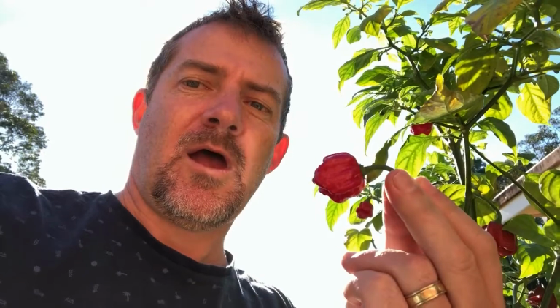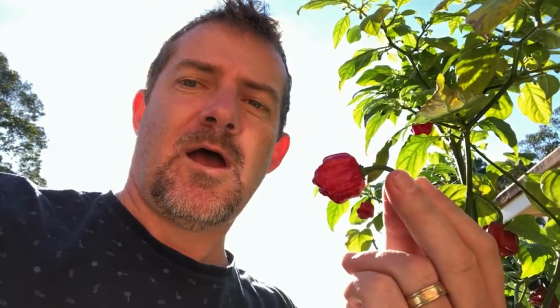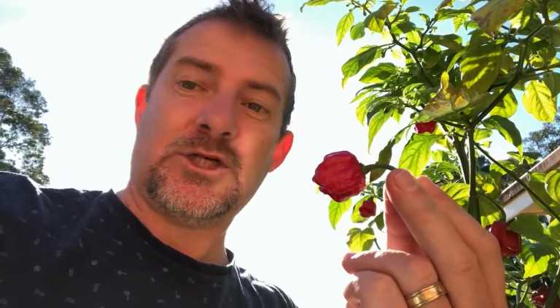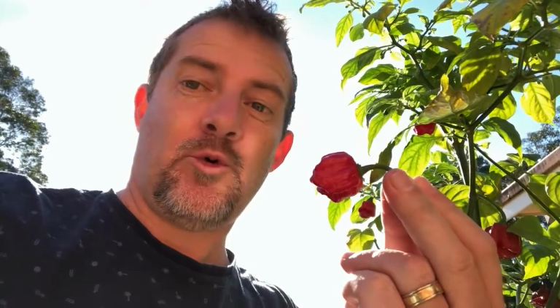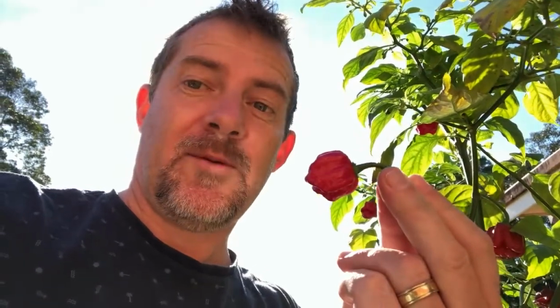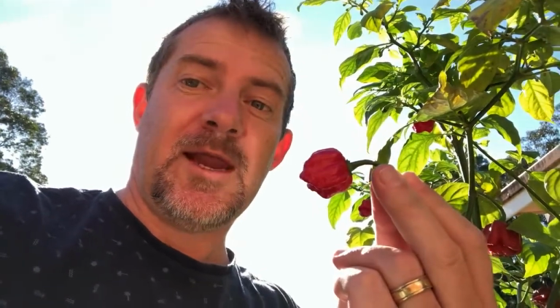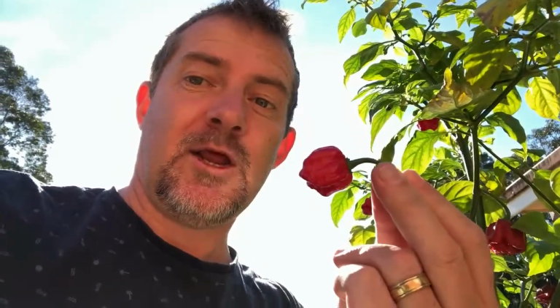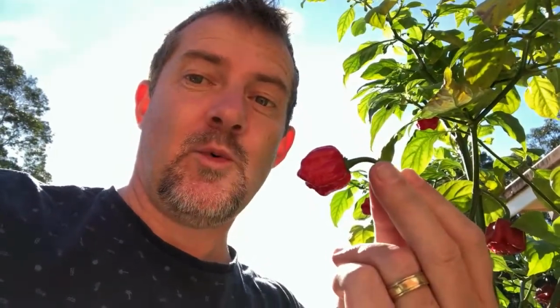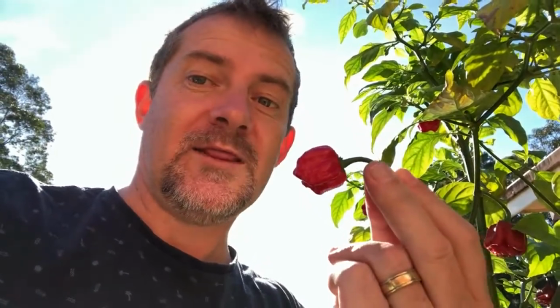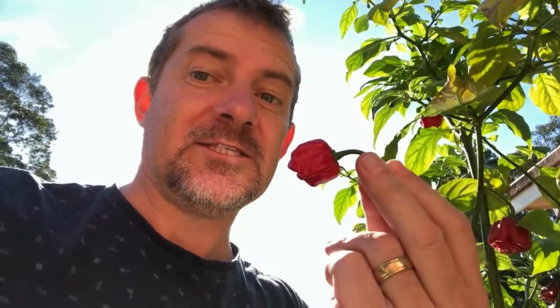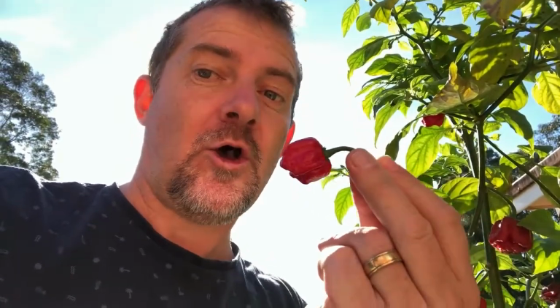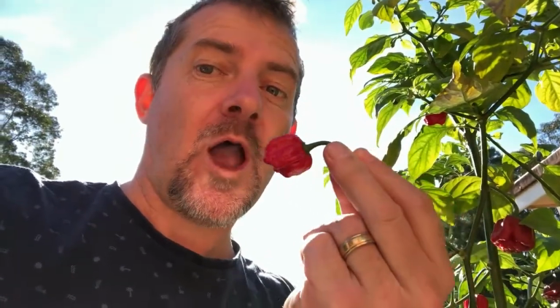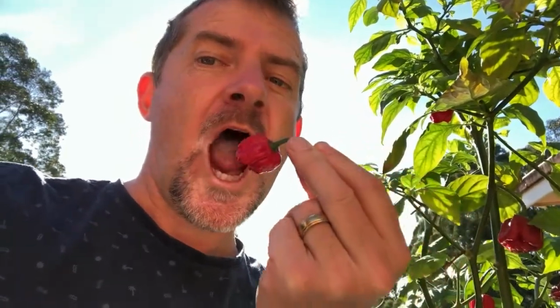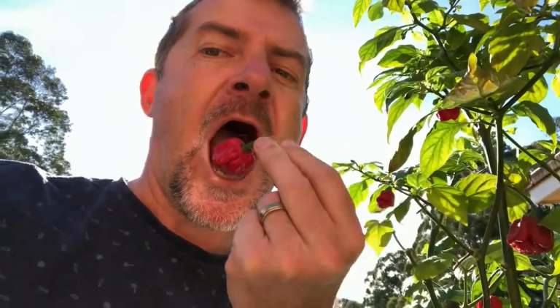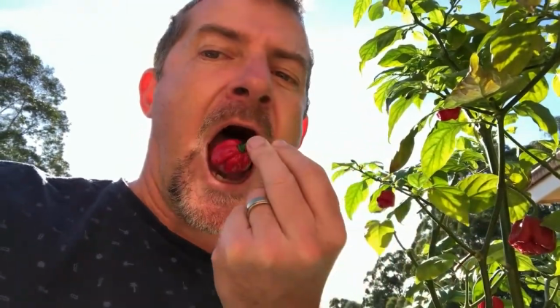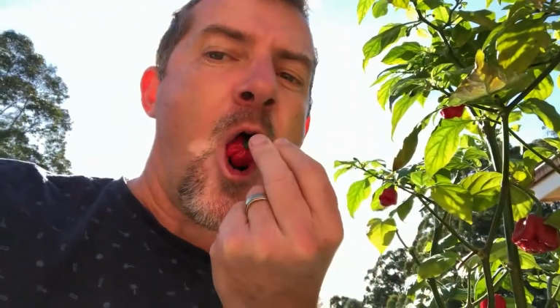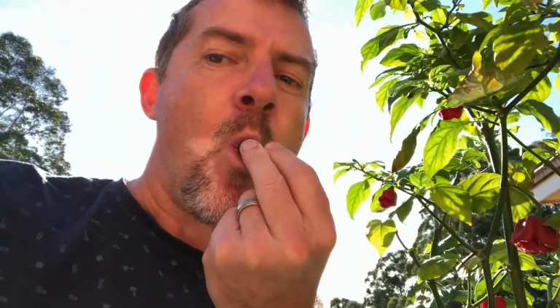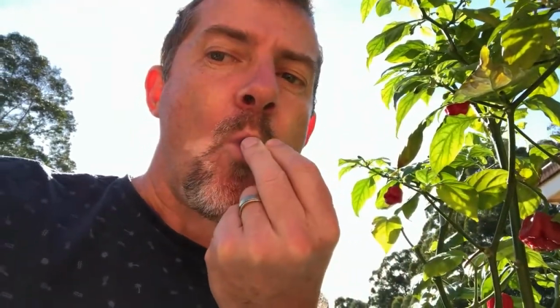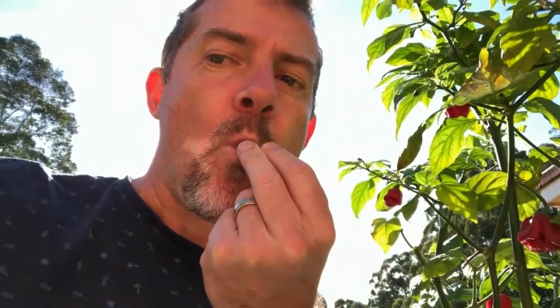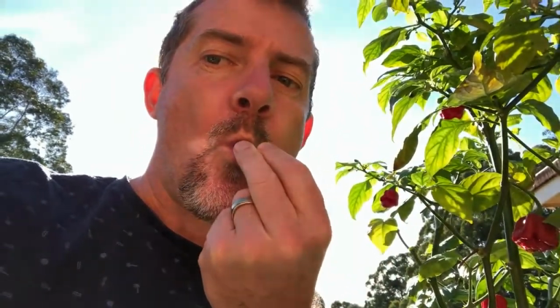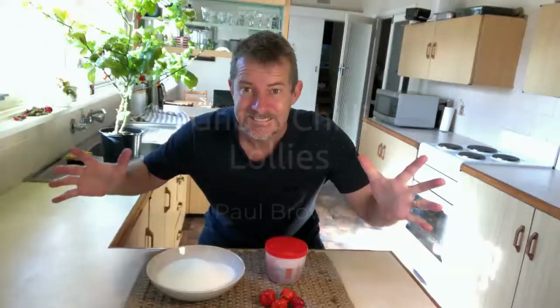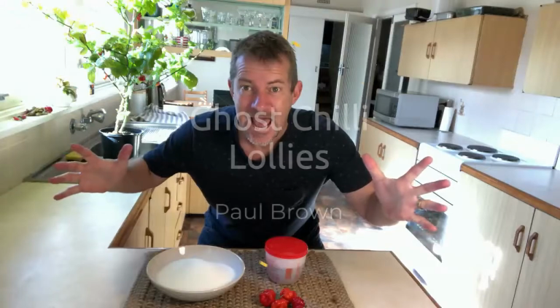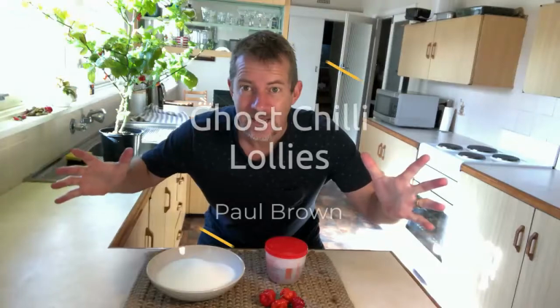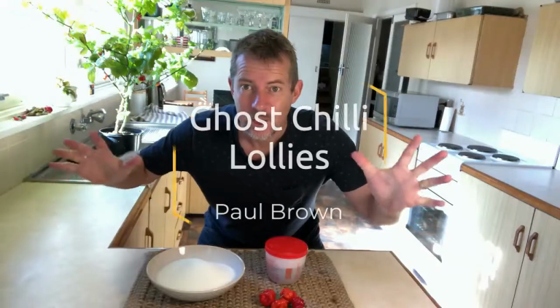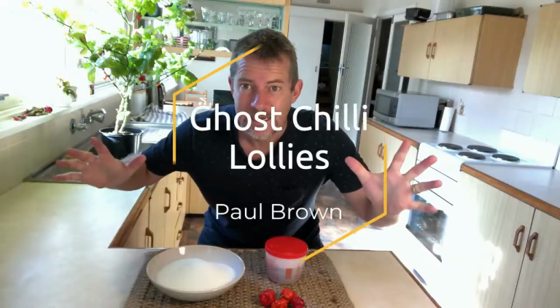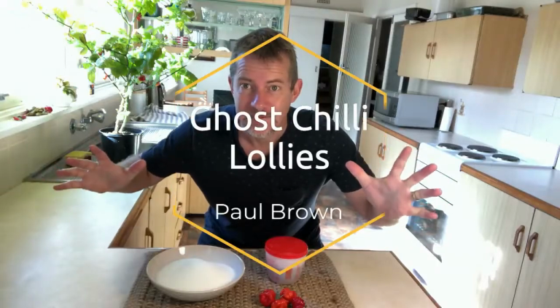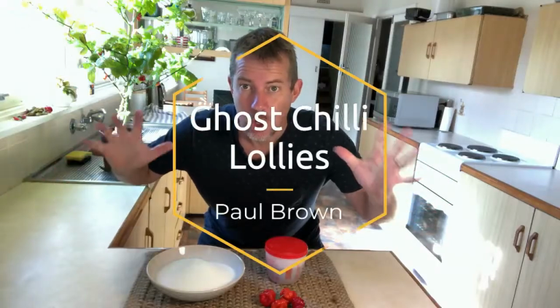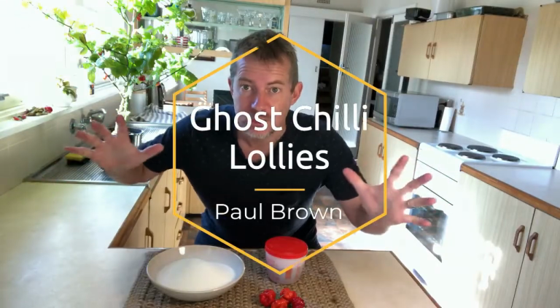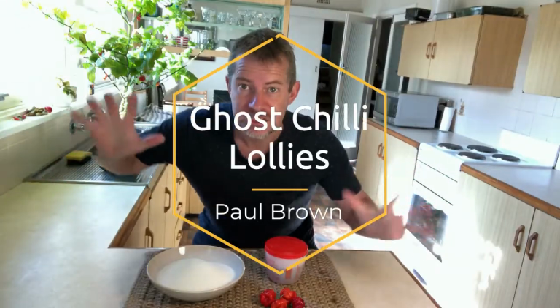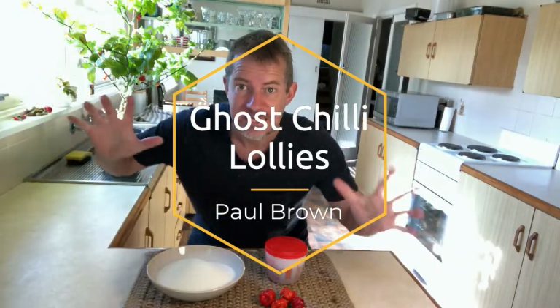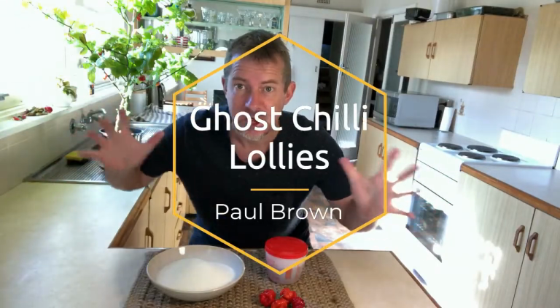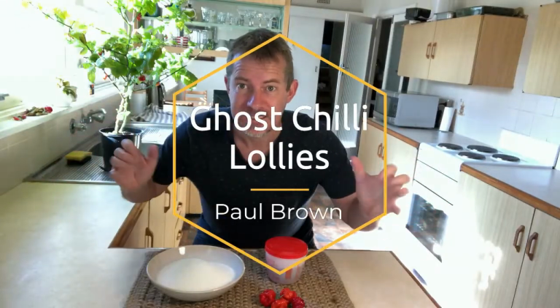I don't recommend you eat these whole. Today we're cooking some ghost chilli lollies.